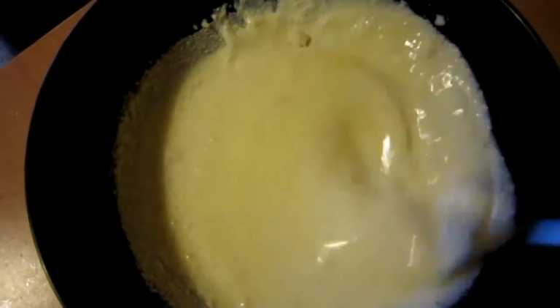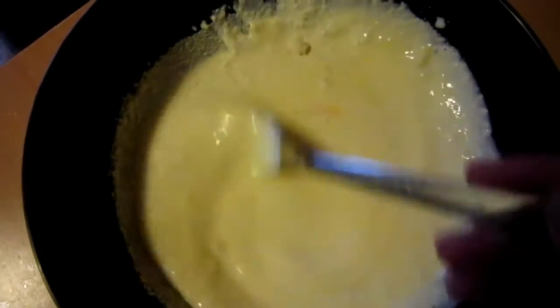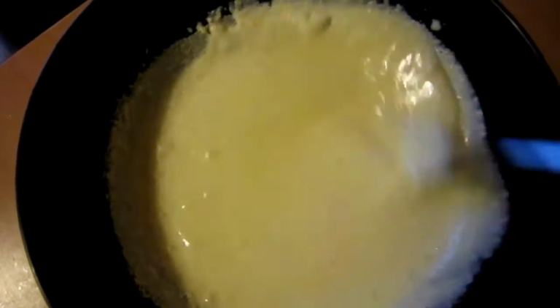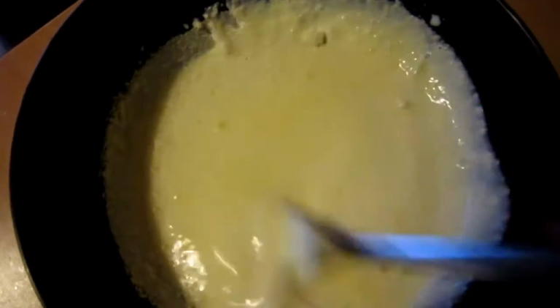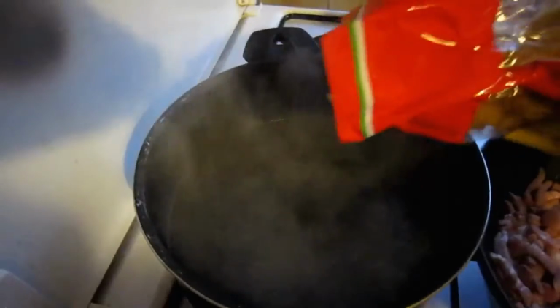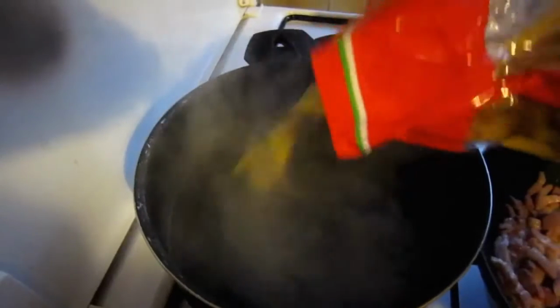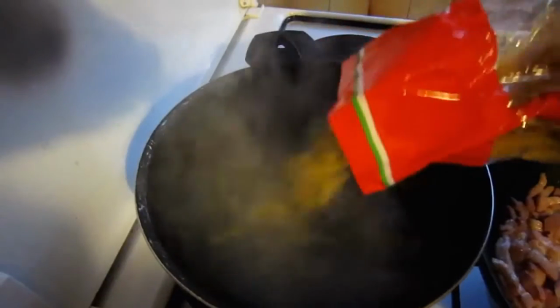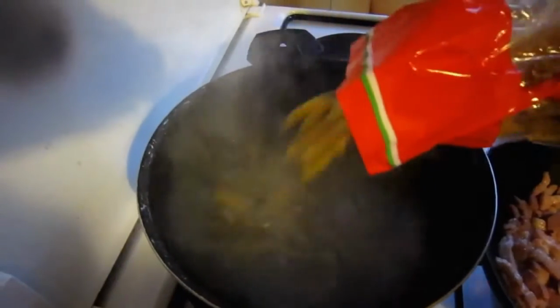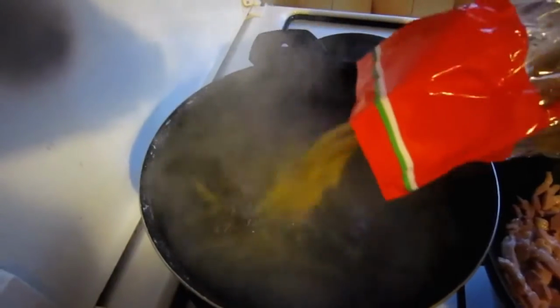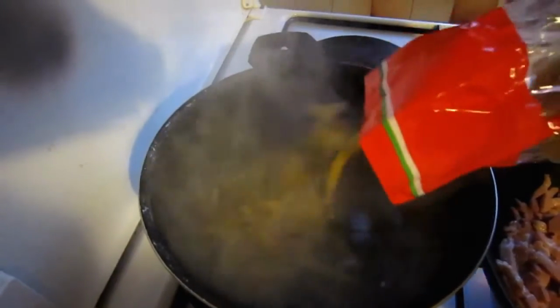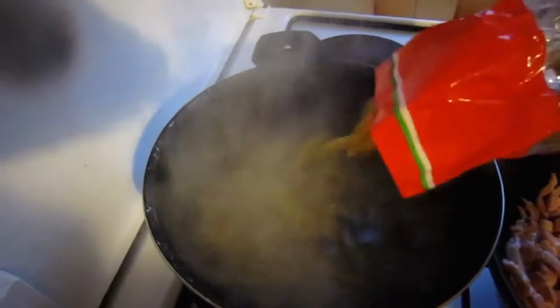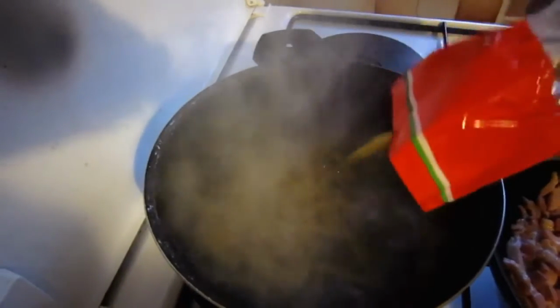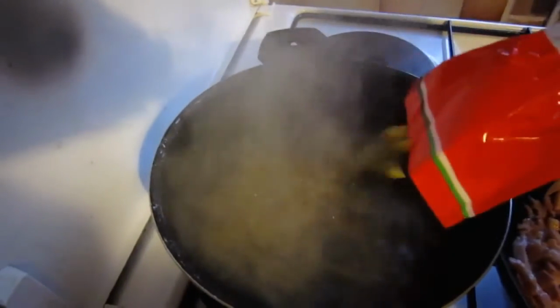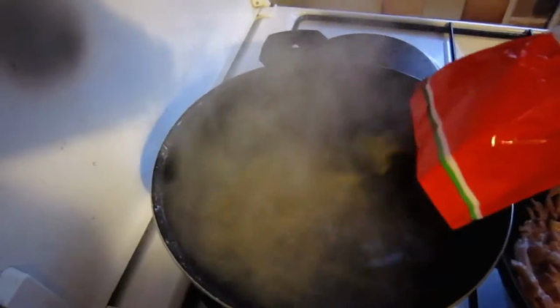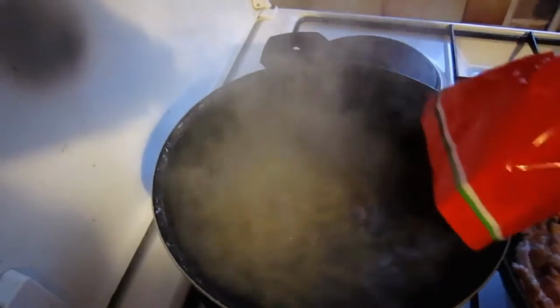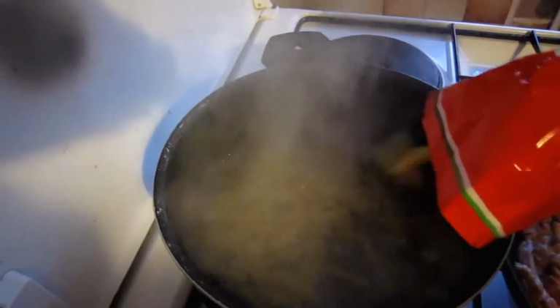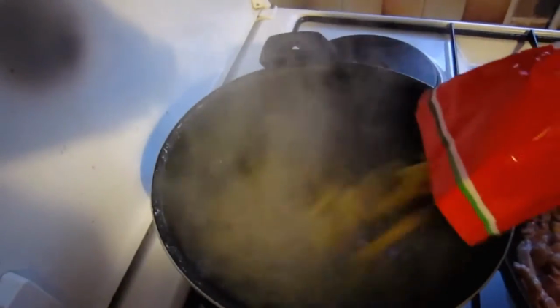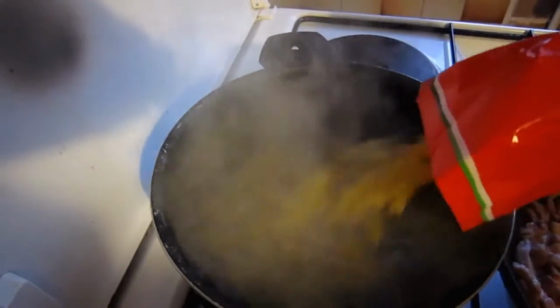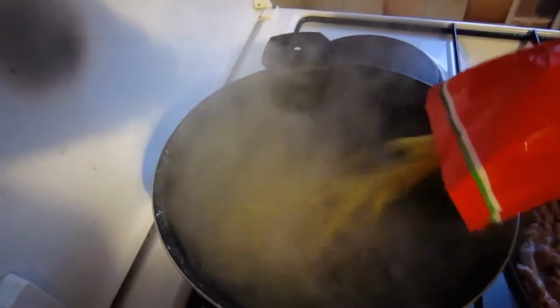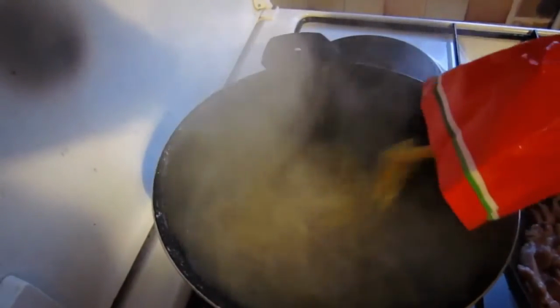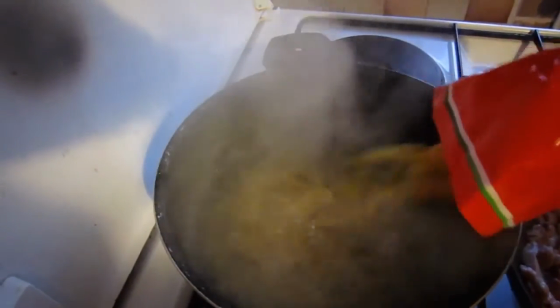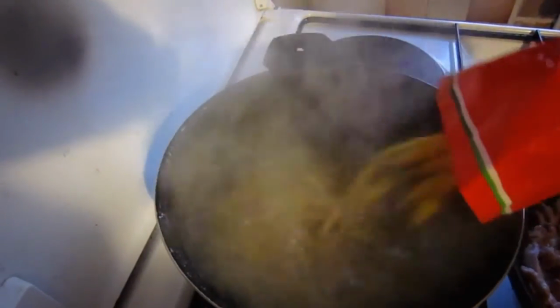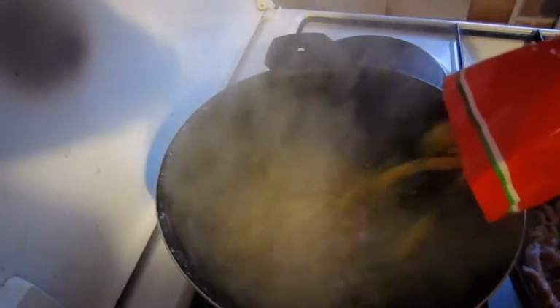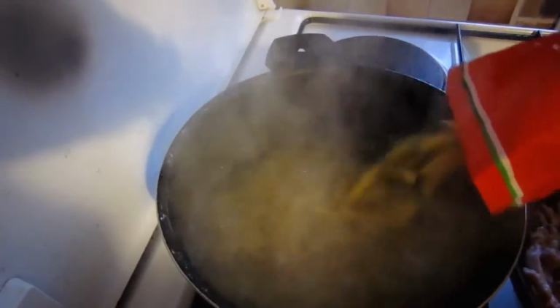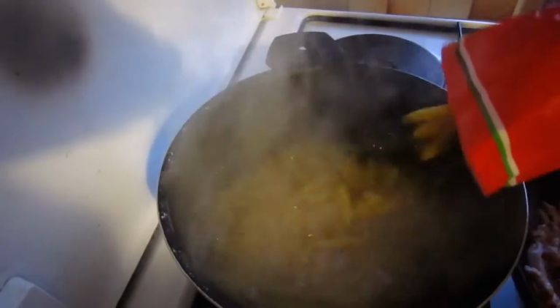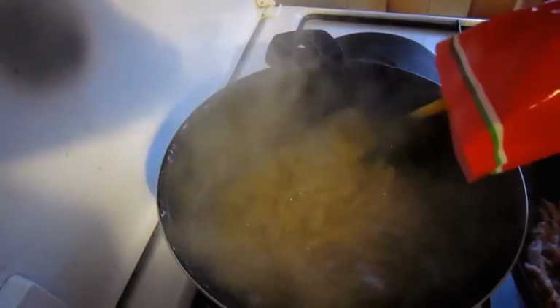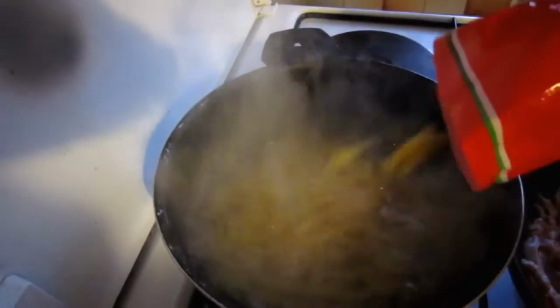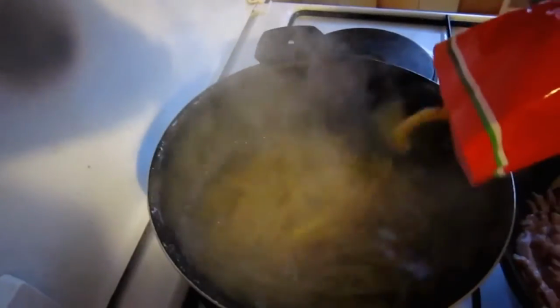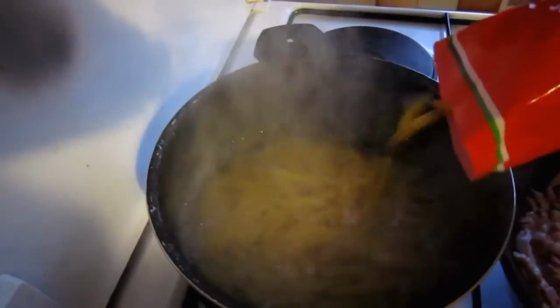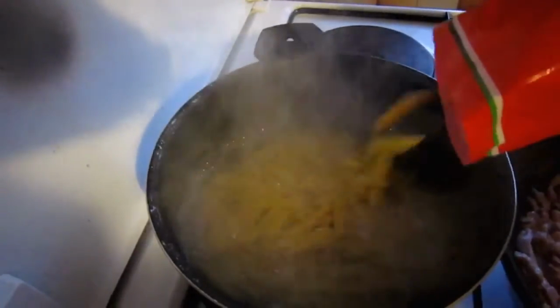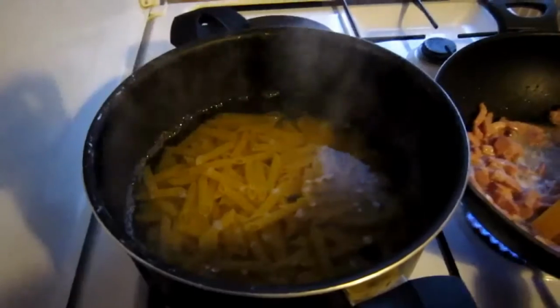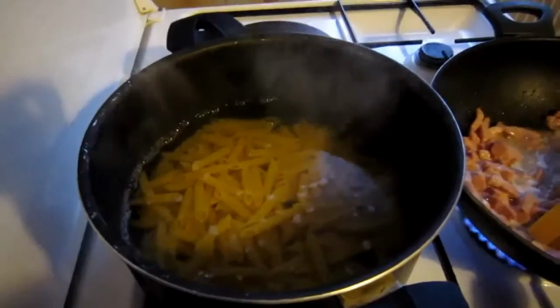Put a large pan of salted water on to boil, add the pasta and cook according to the packet instructions.